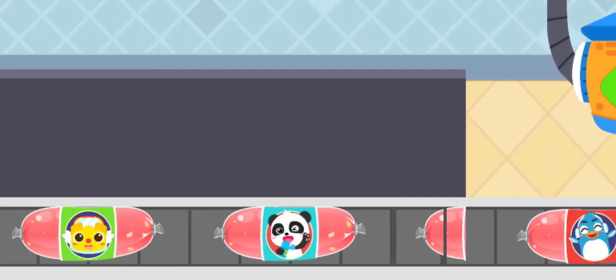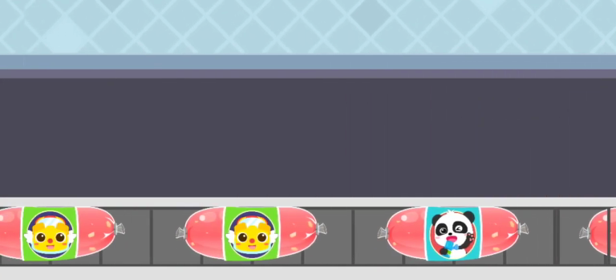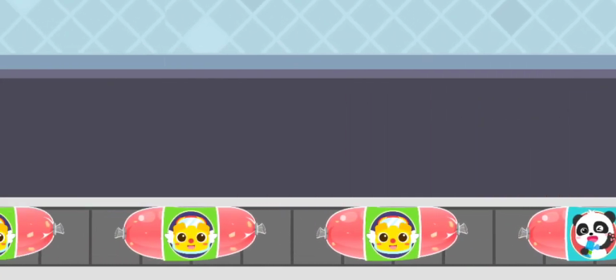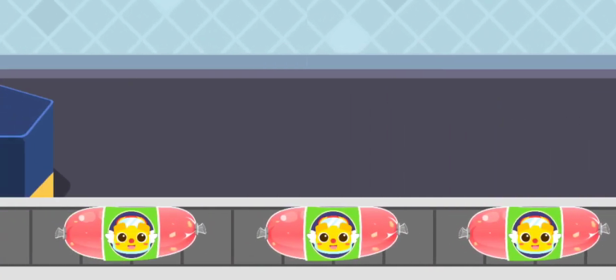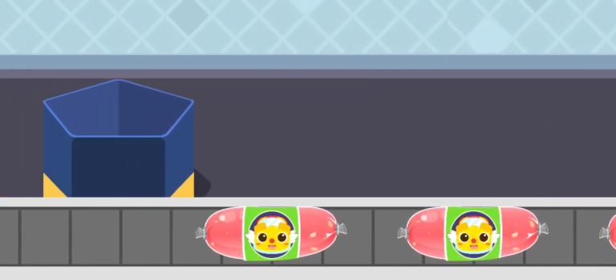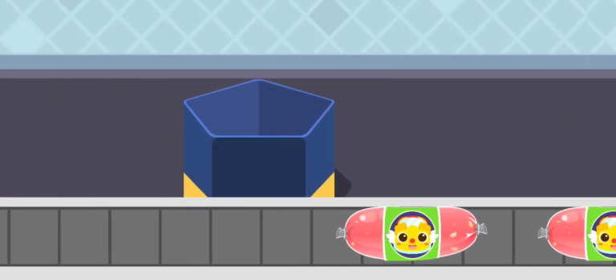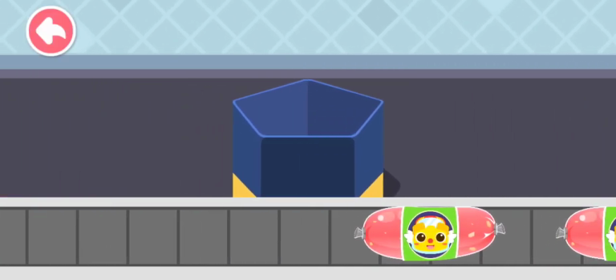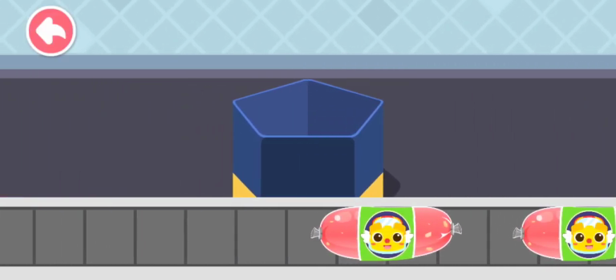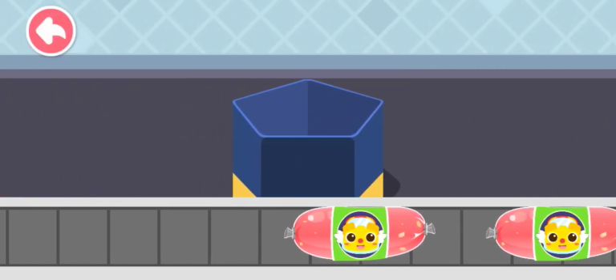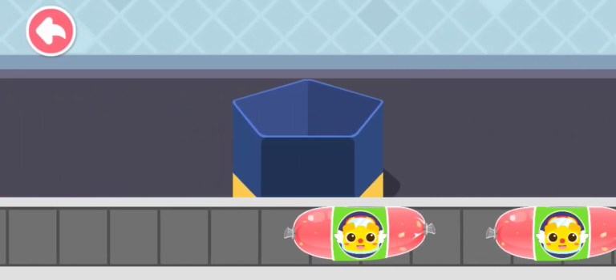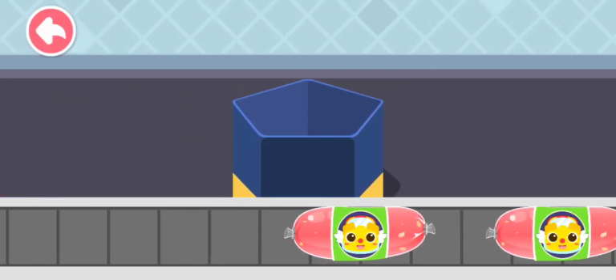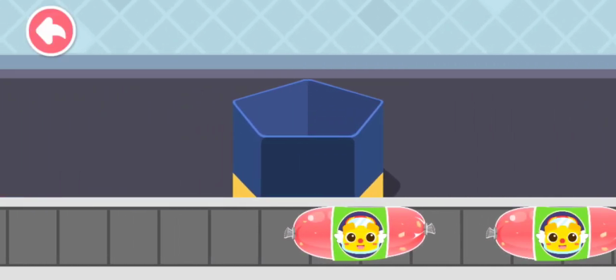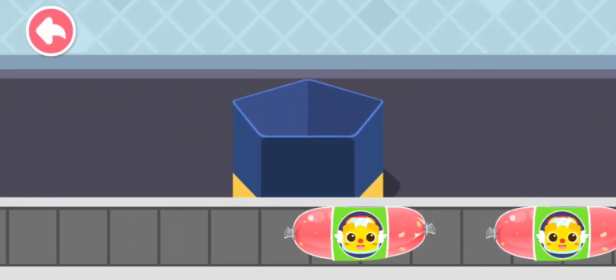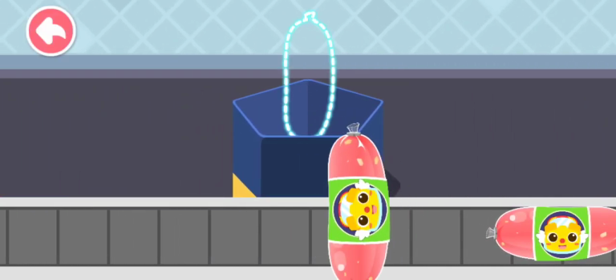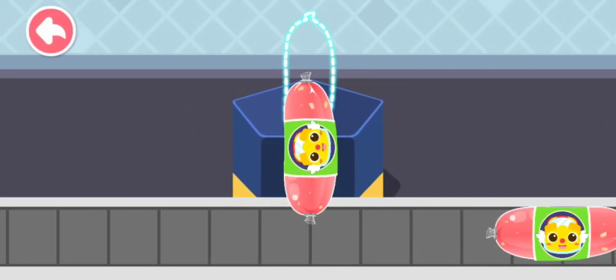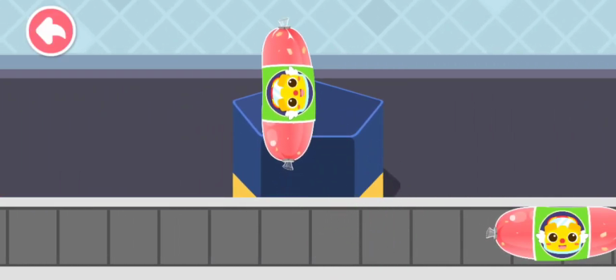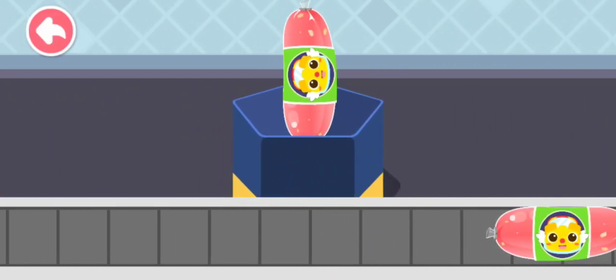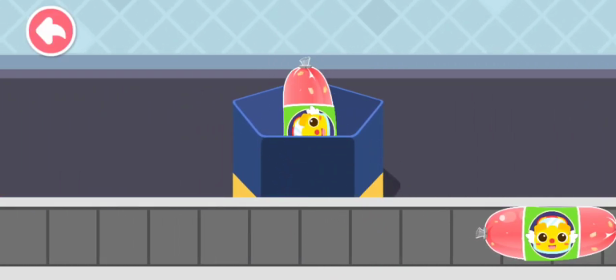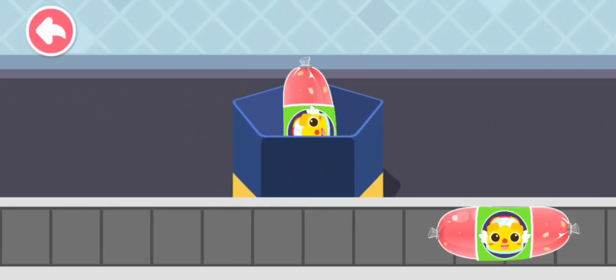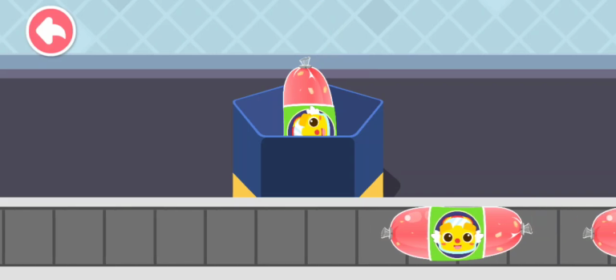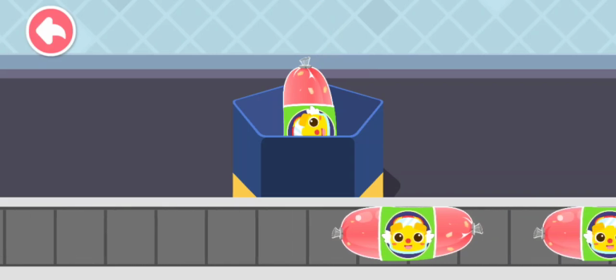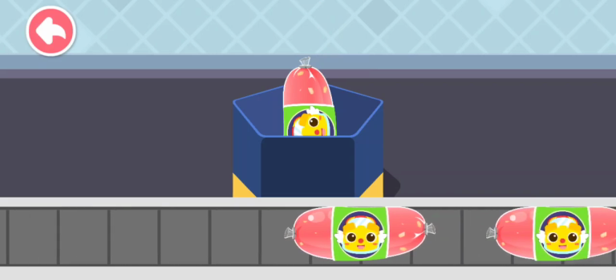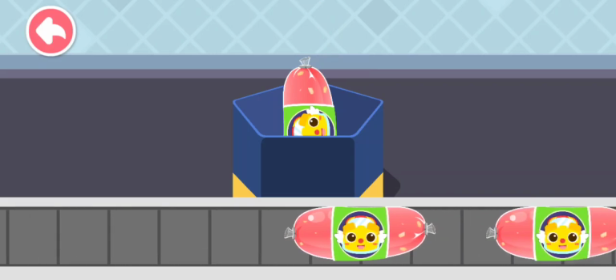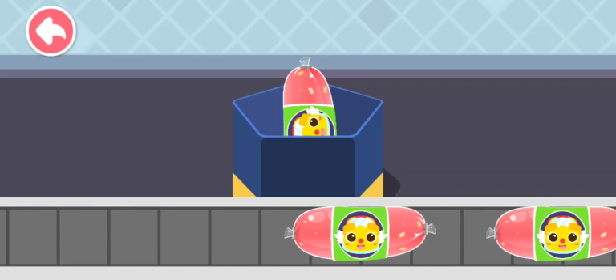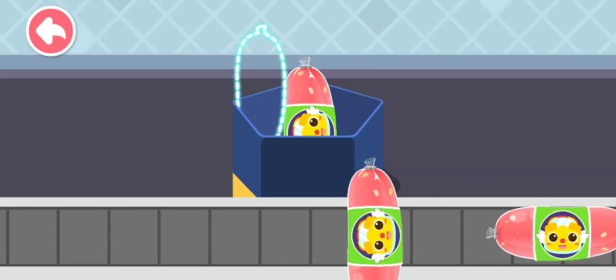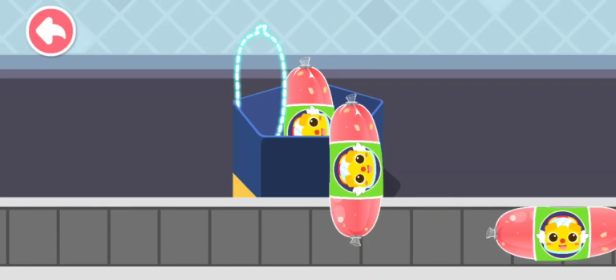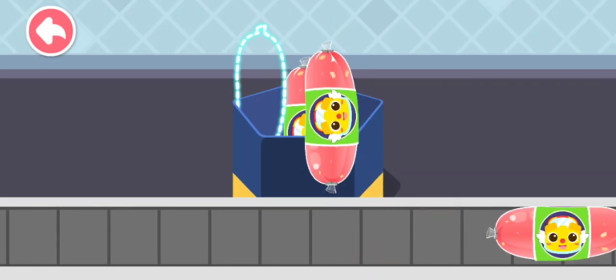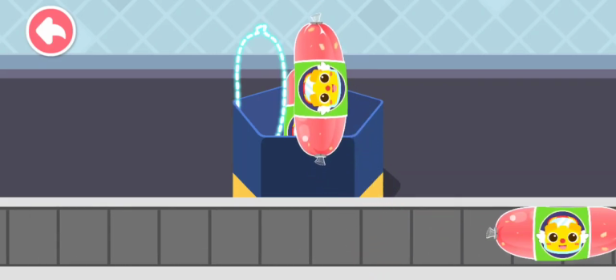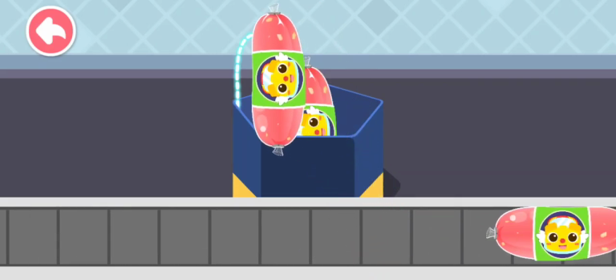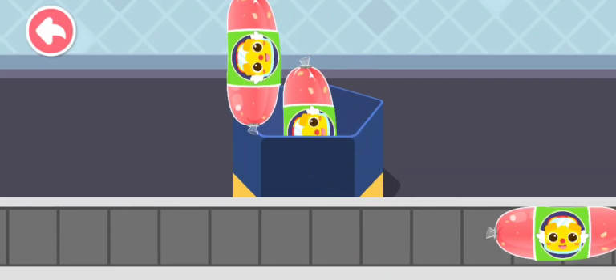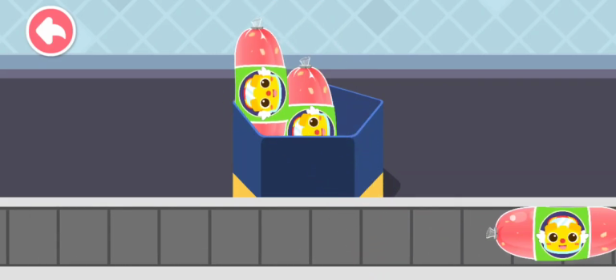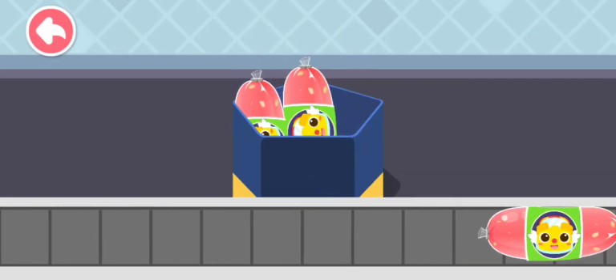Choose a pretty wrapper for the sausage.